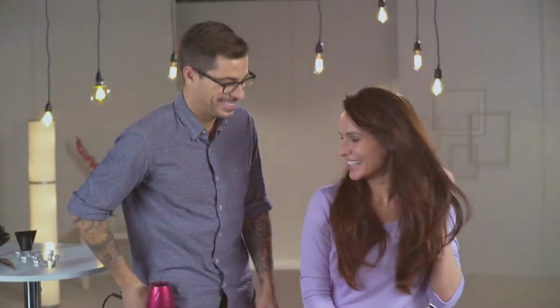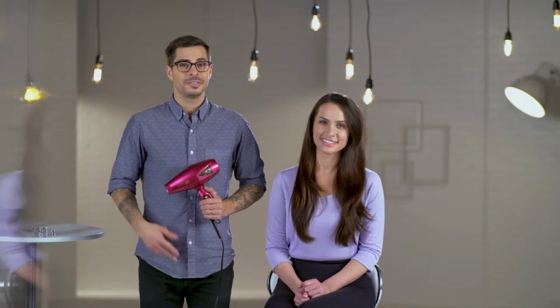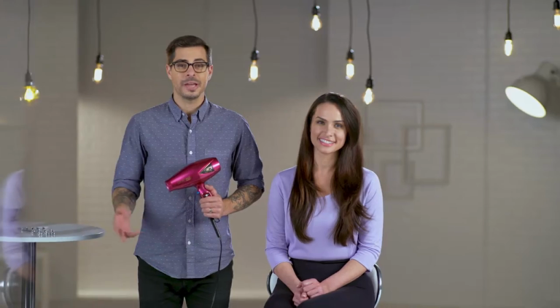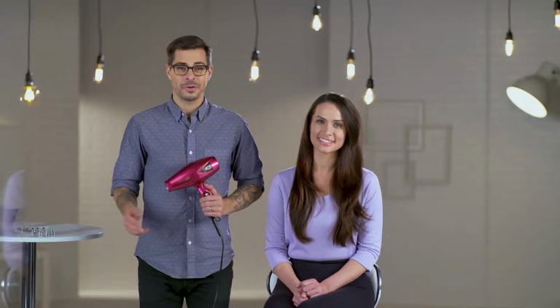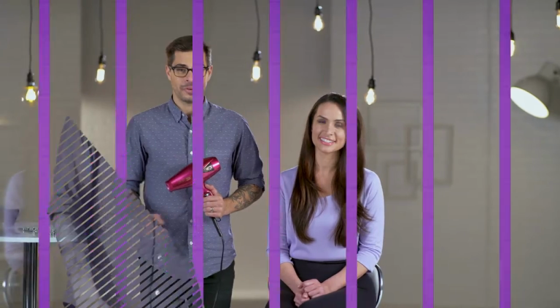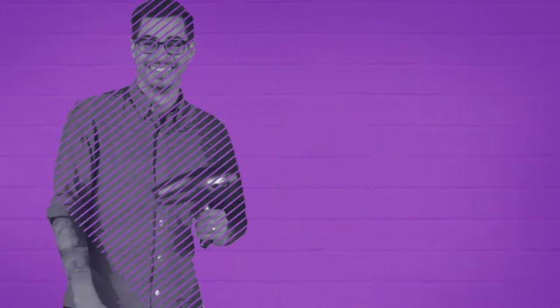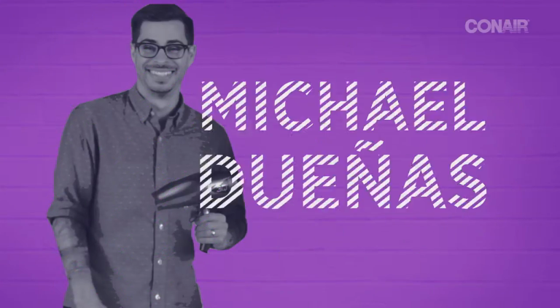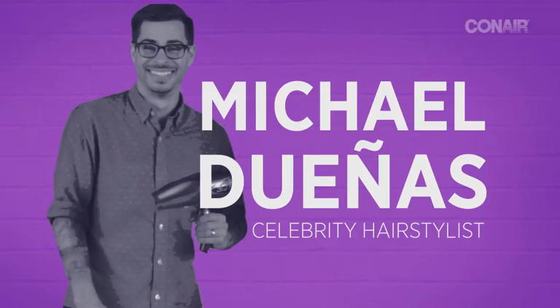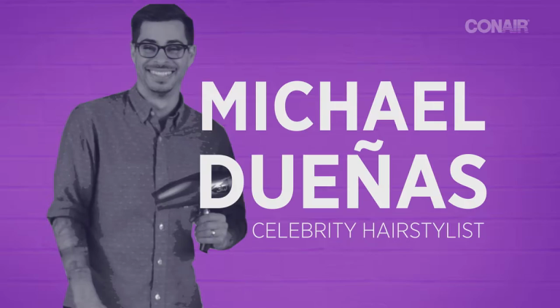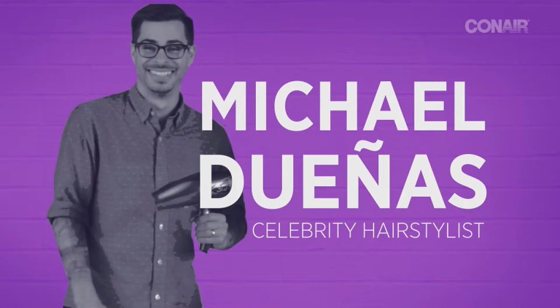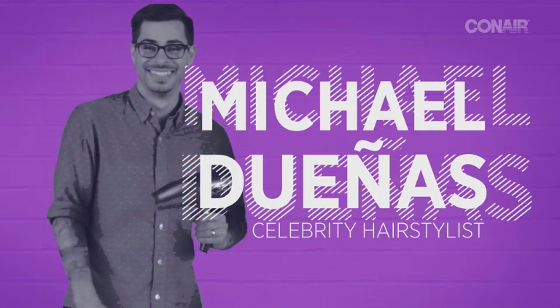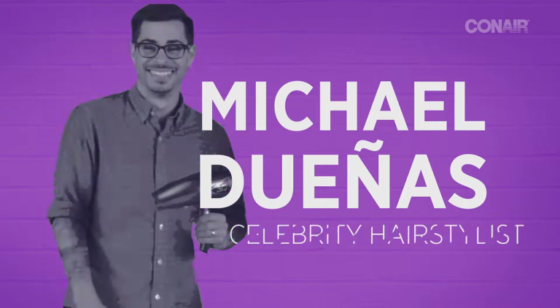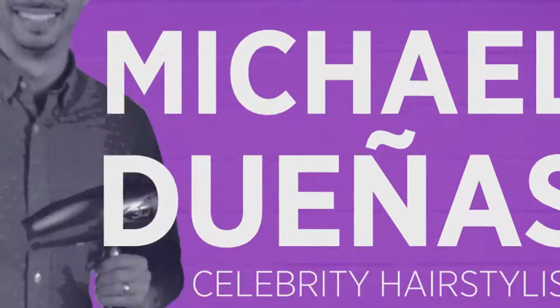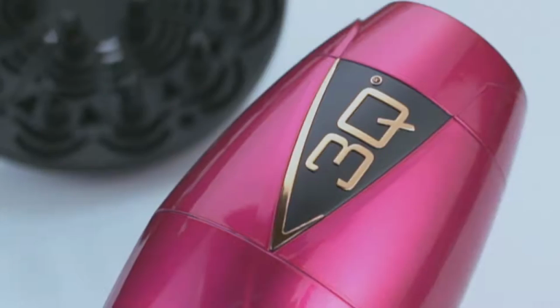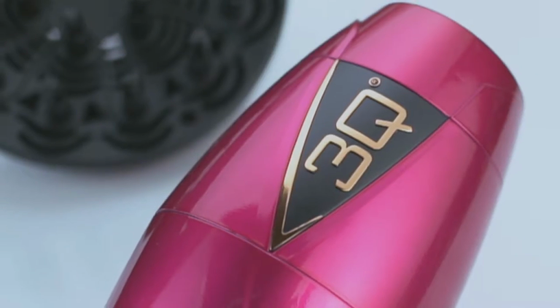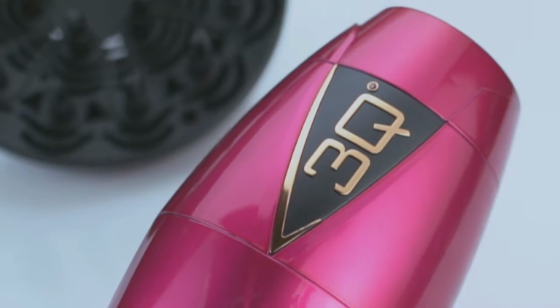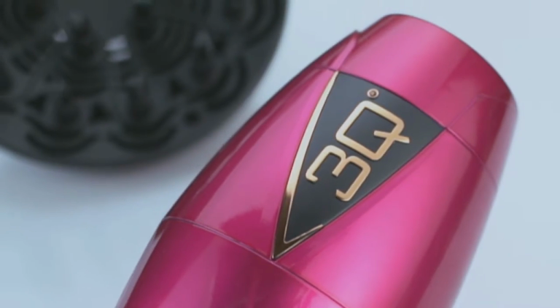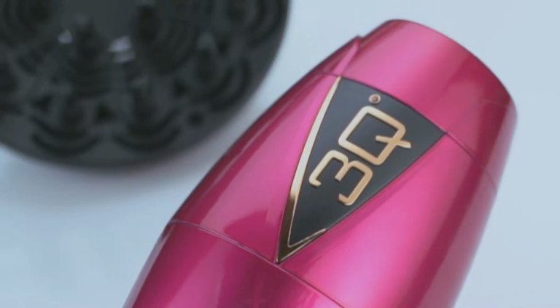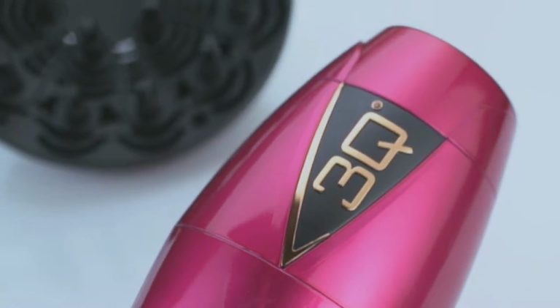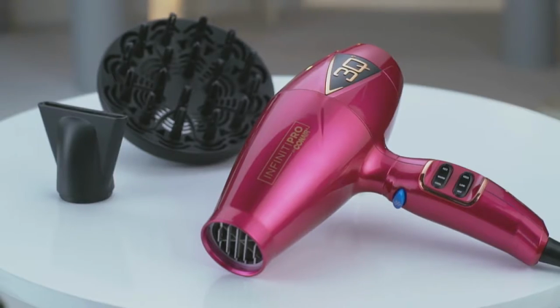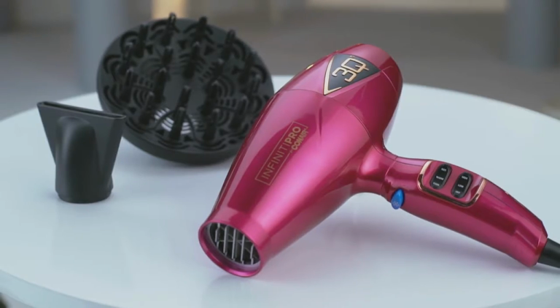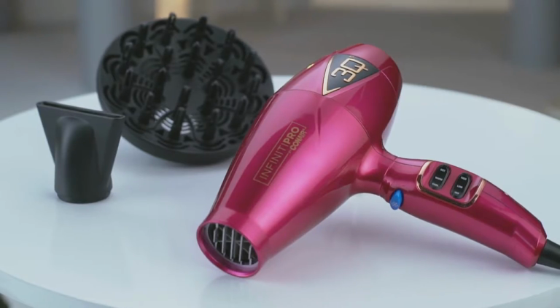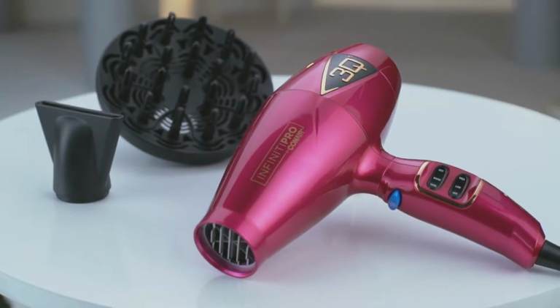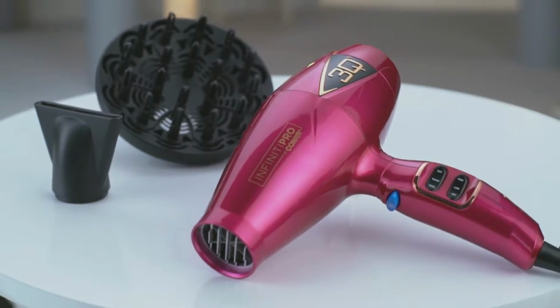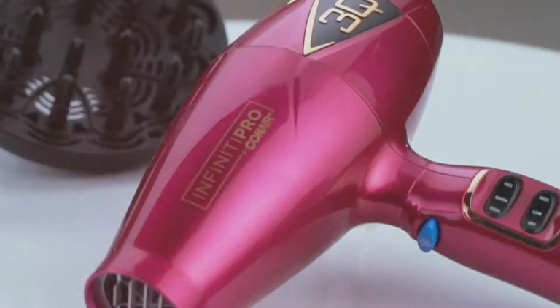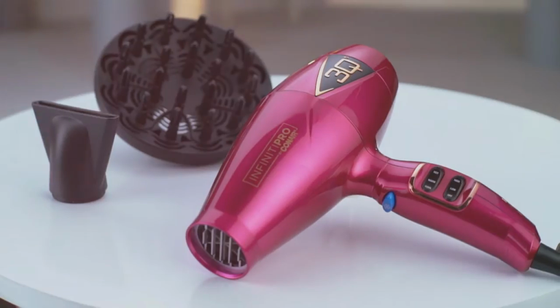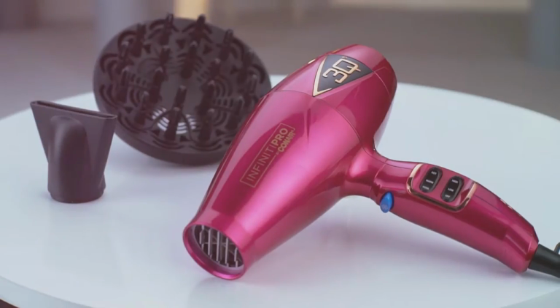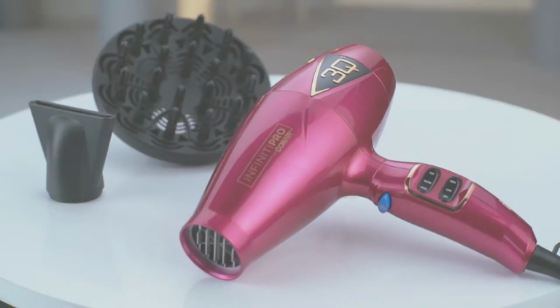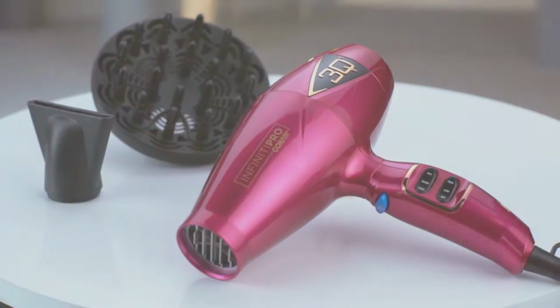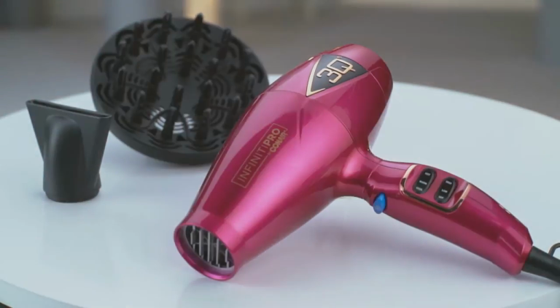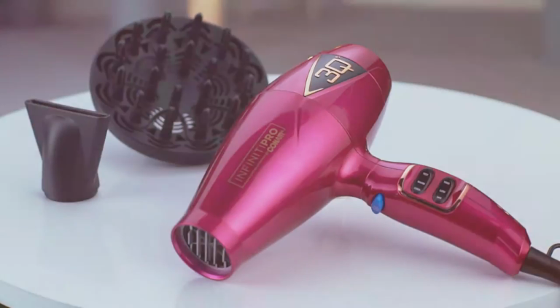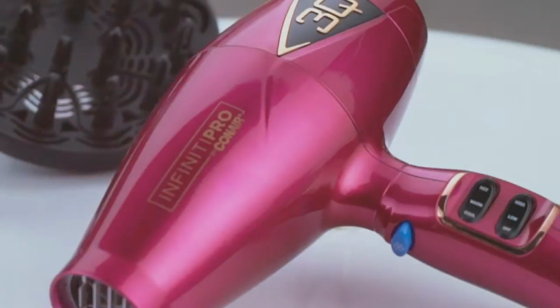To create volume fast, I use the Conair 3Q Dryer. Its advanced motor technology creates a powerful airflow, requiring less heat with less damage to hair.